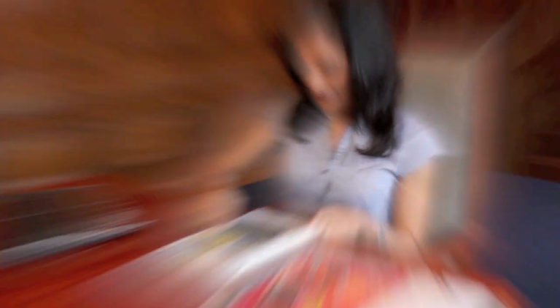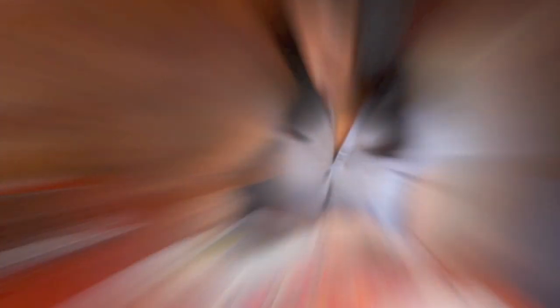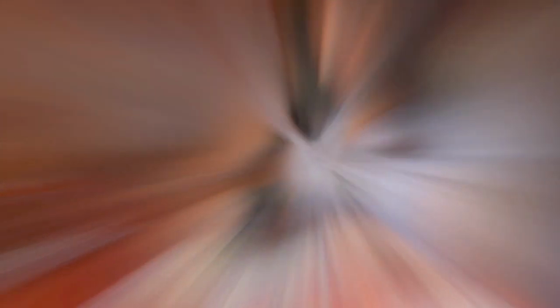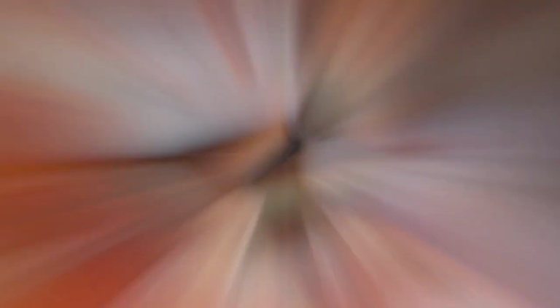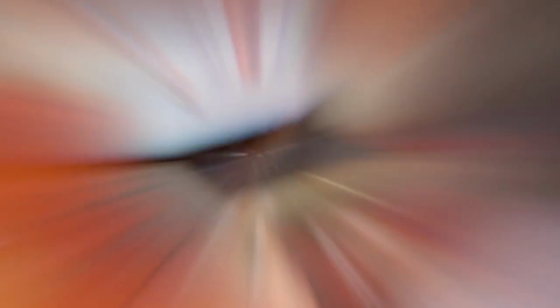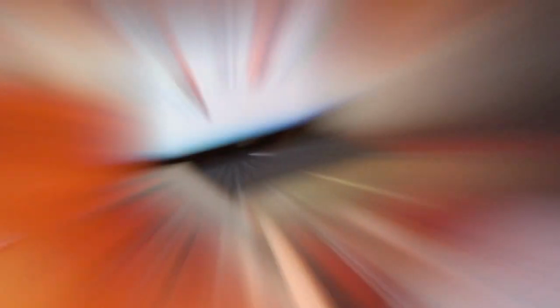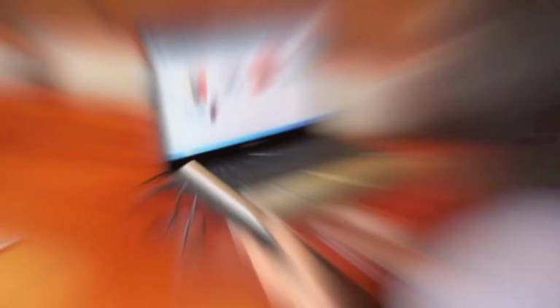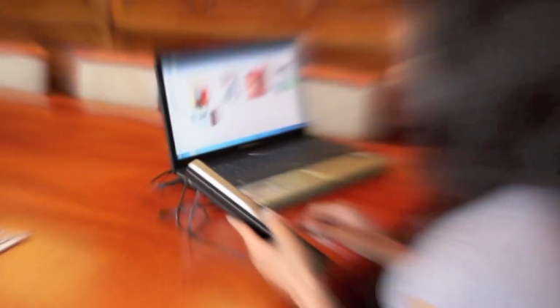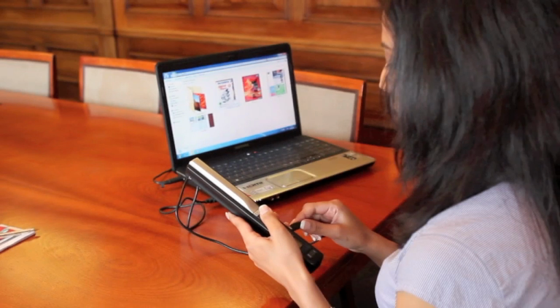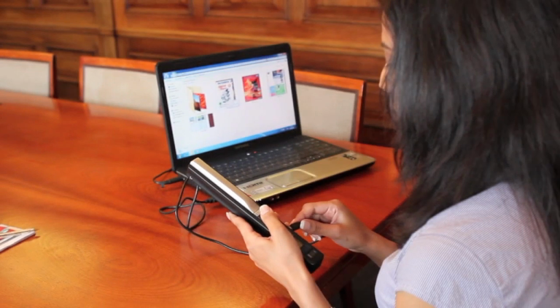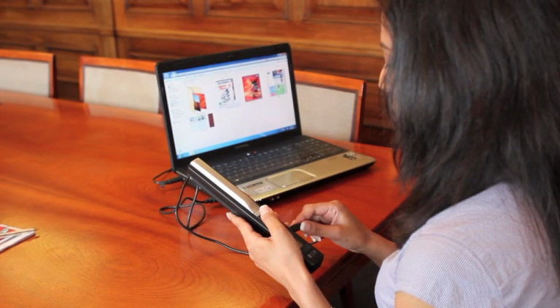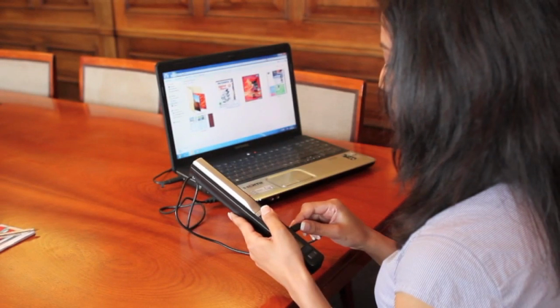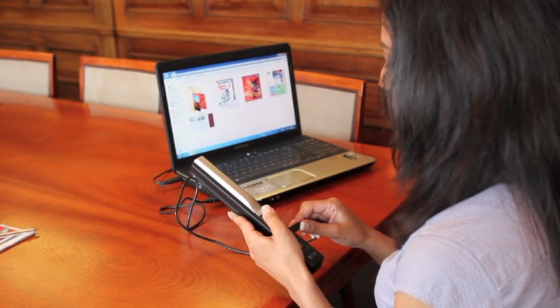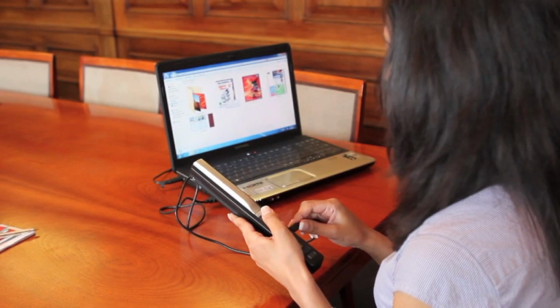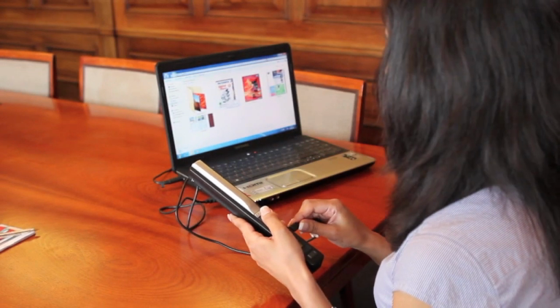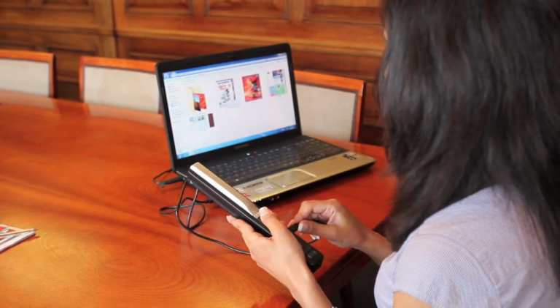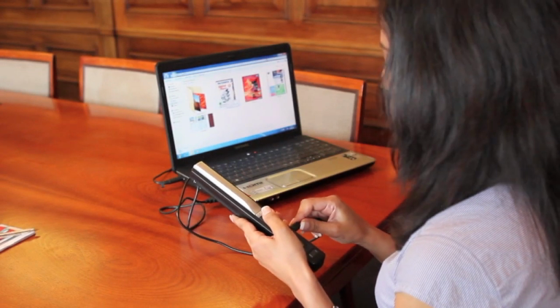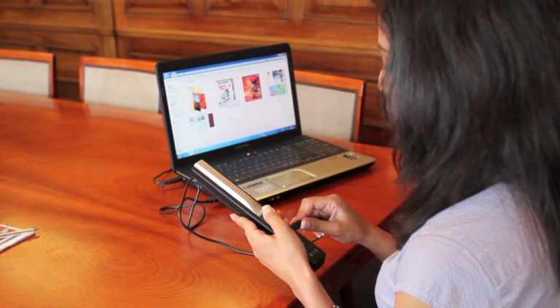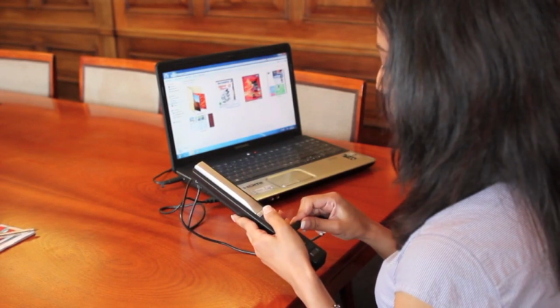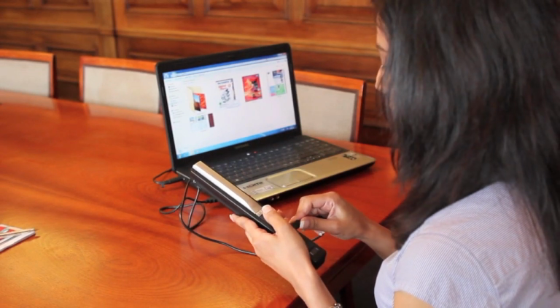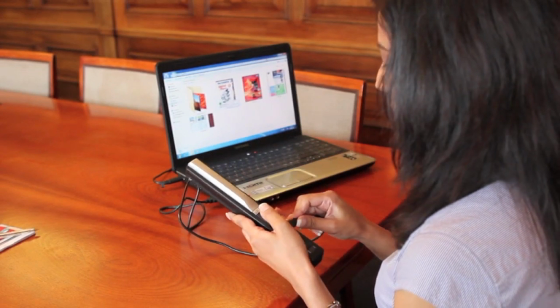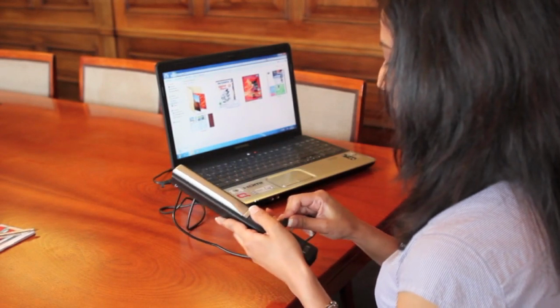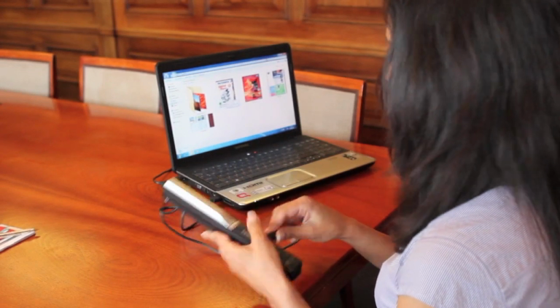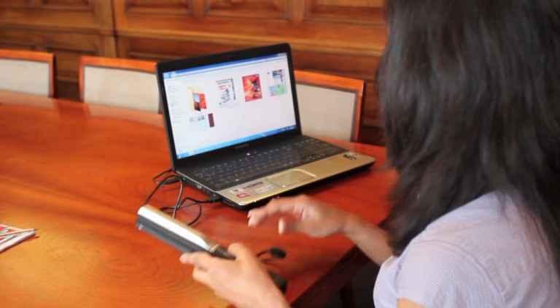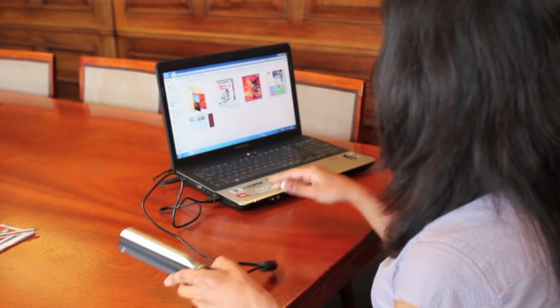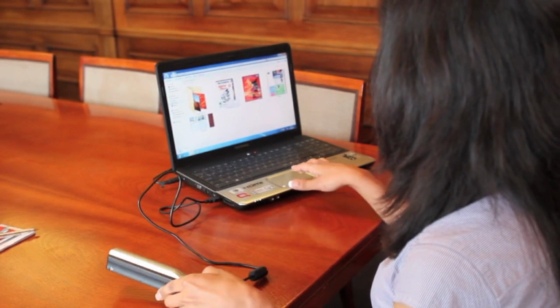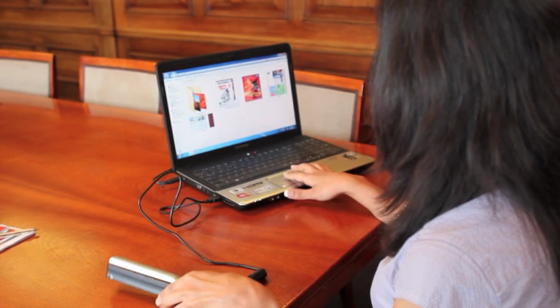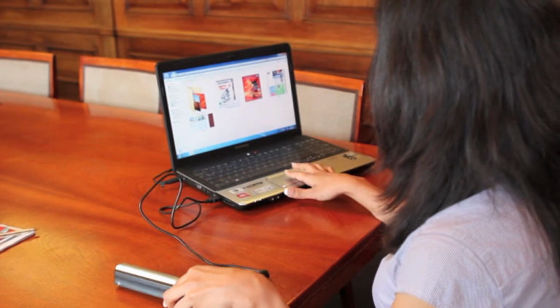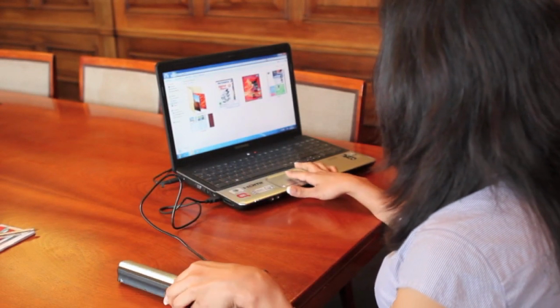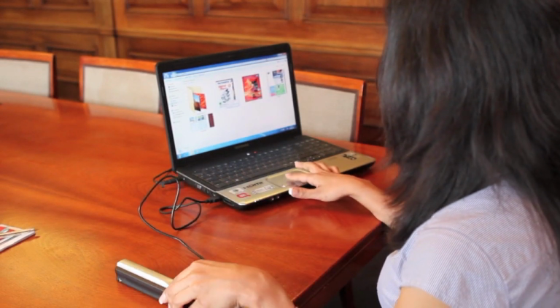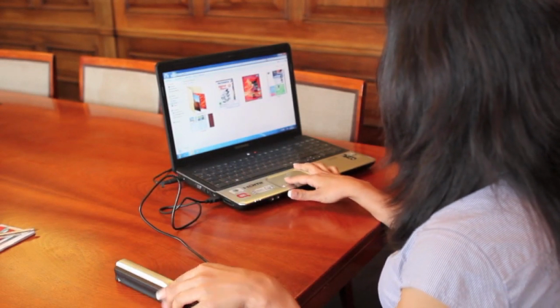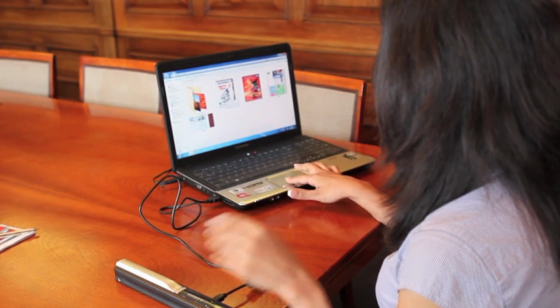Once you are done with your scanner, all you need to do is transfer your image onto your PC and the image will appear there.